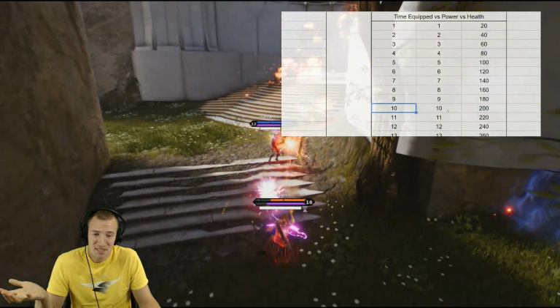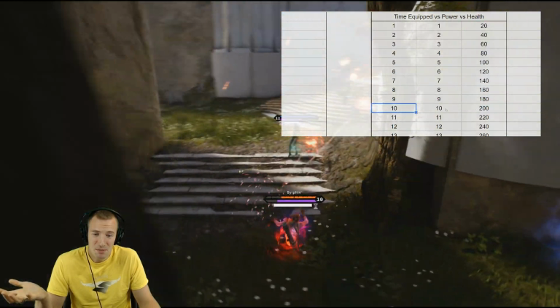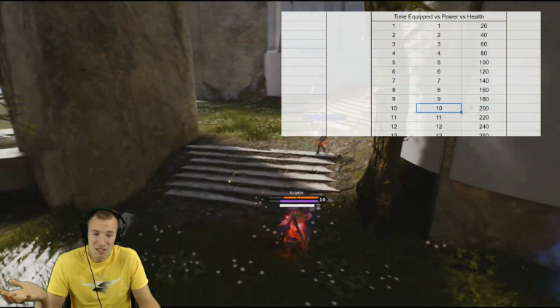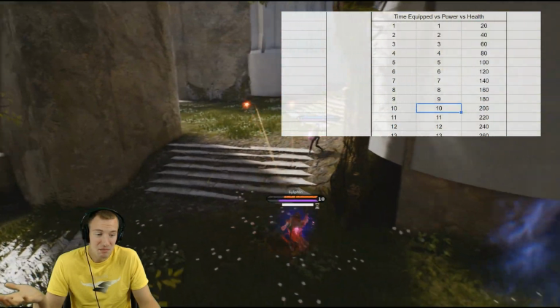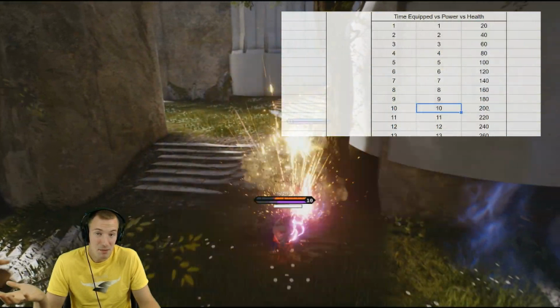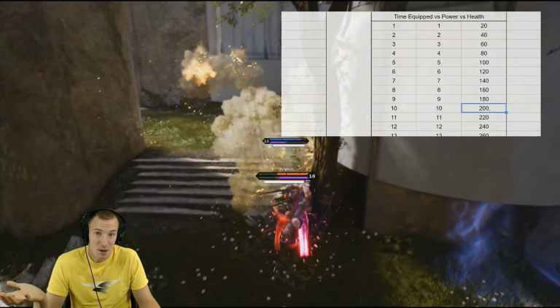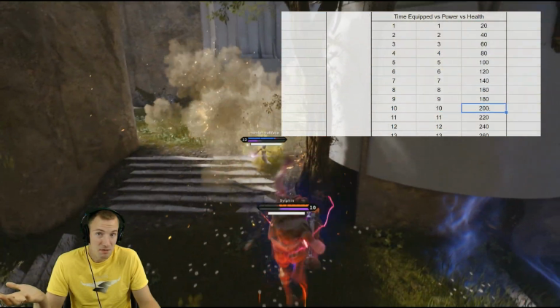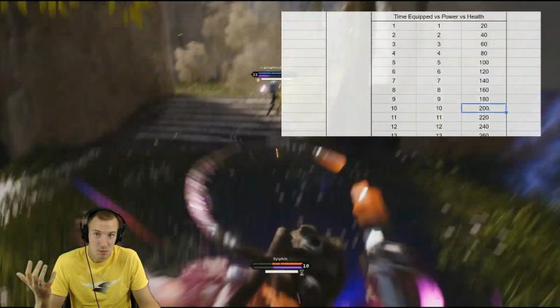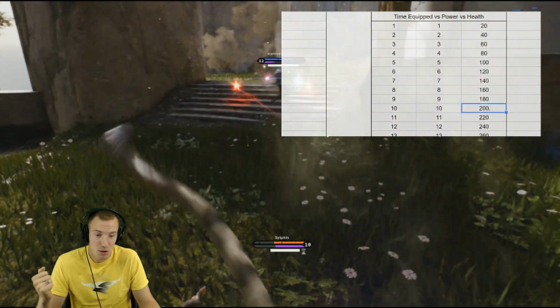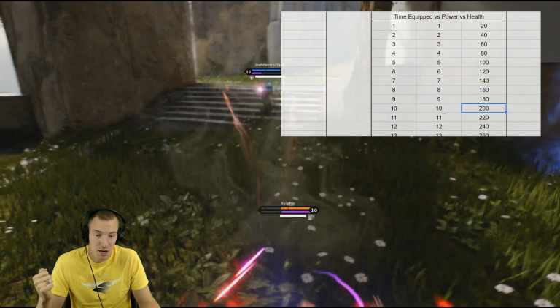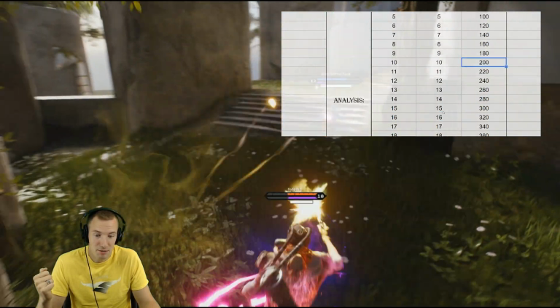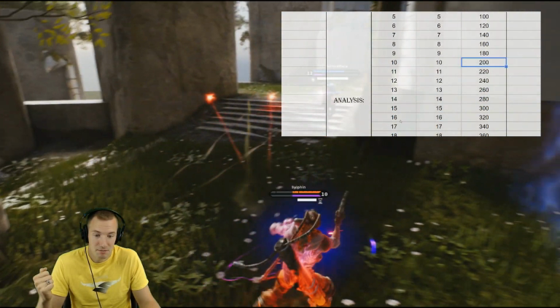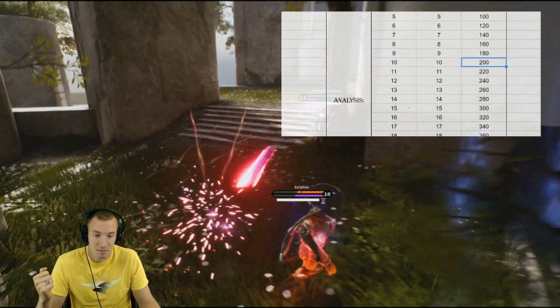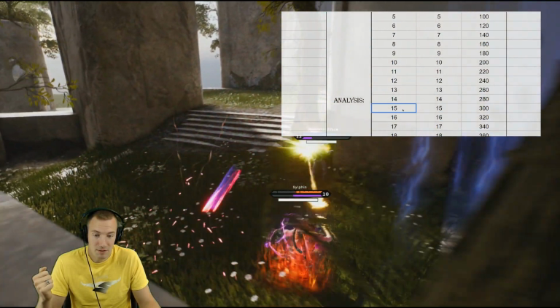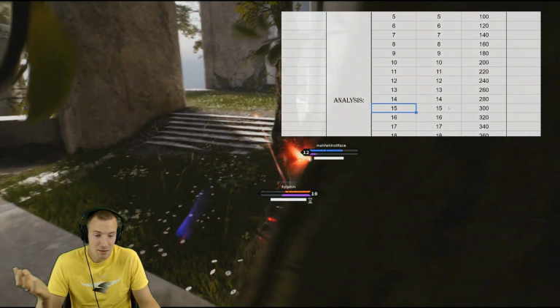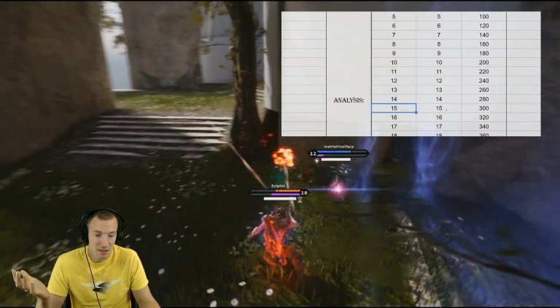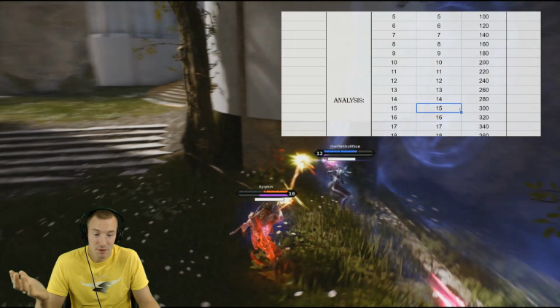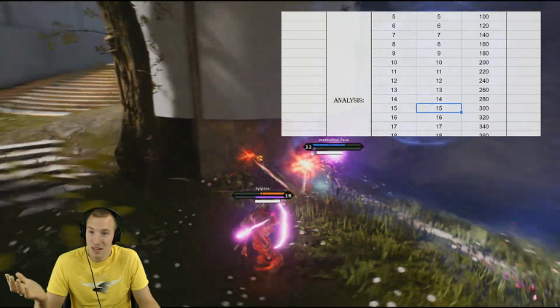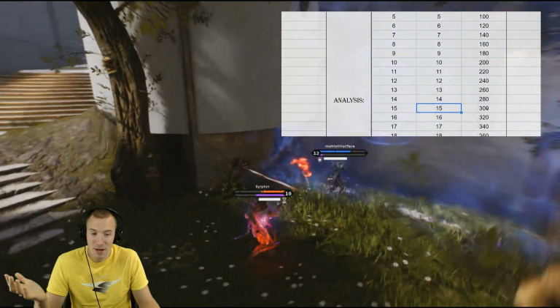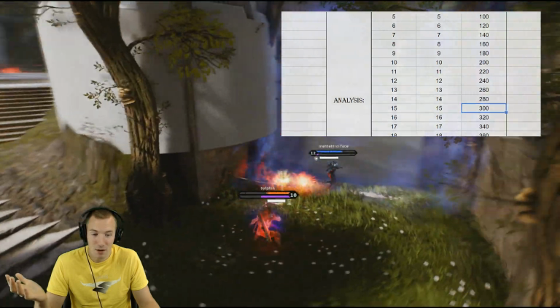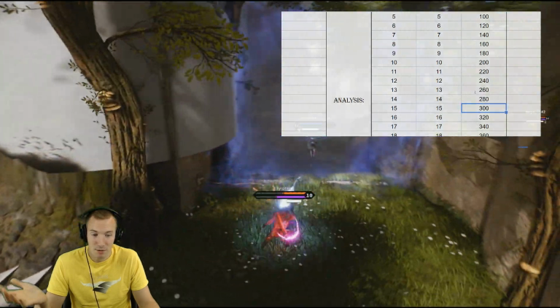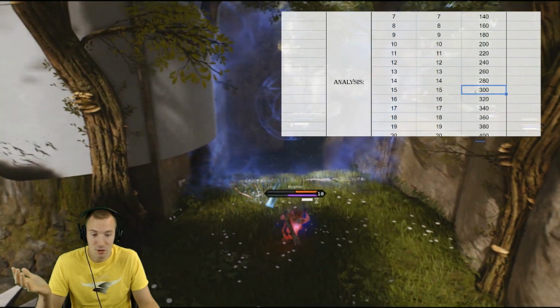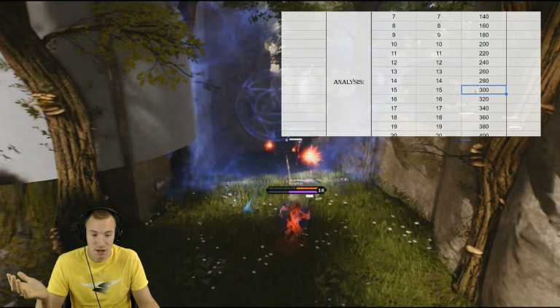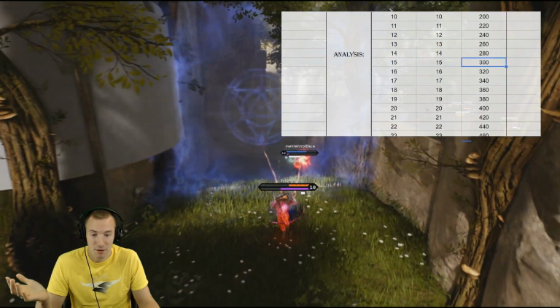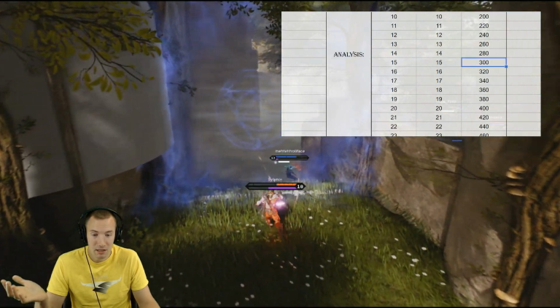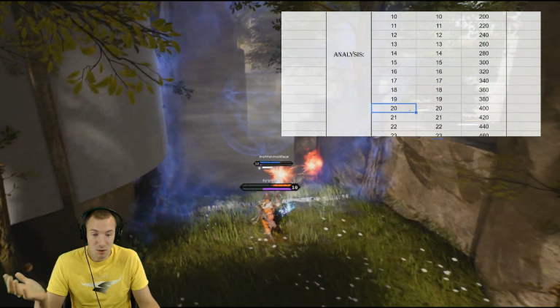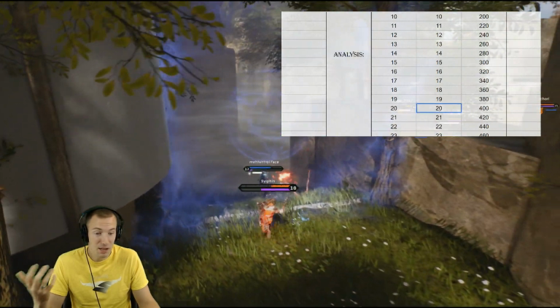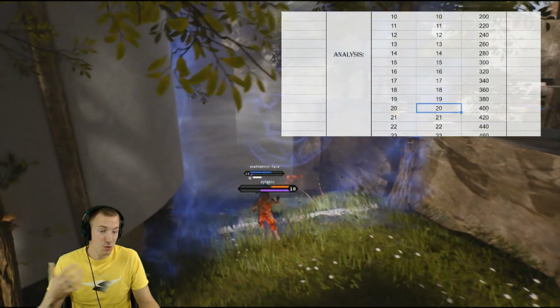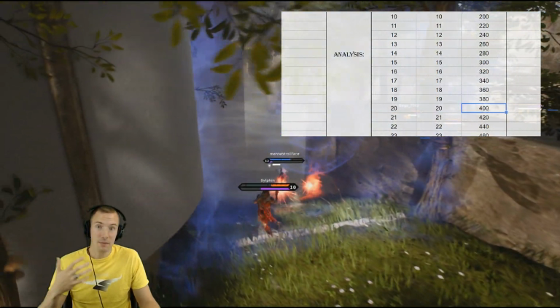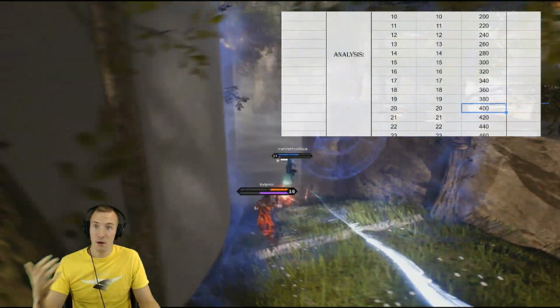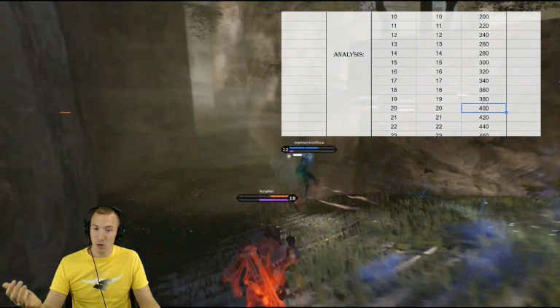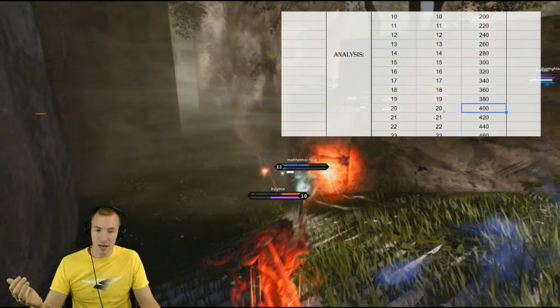10 minutes: 10 power, 200 health. 15 minutes: 15 power, 300 health. 20 minutes: 20 power, 400 health.